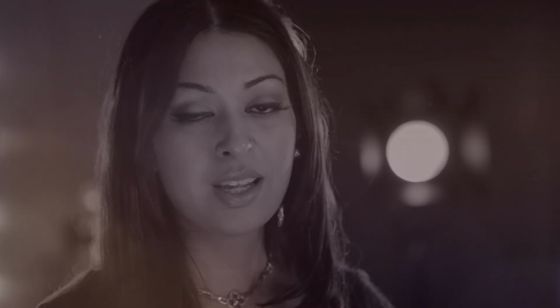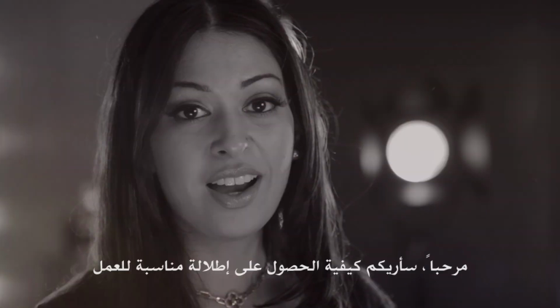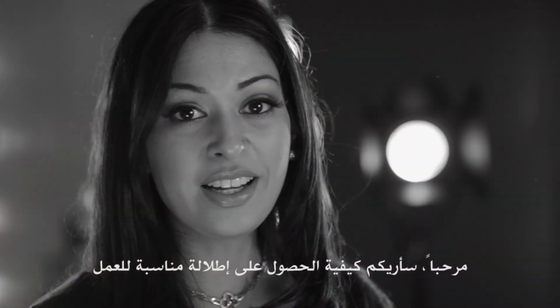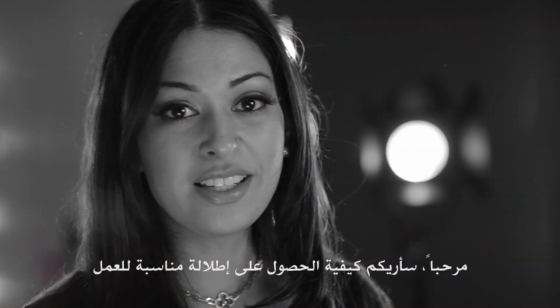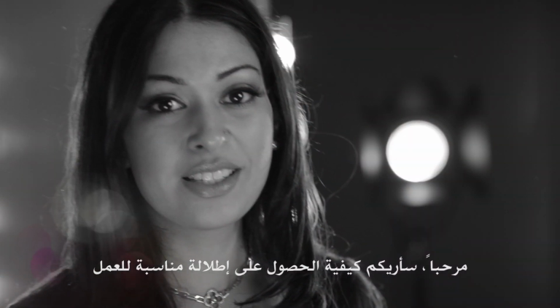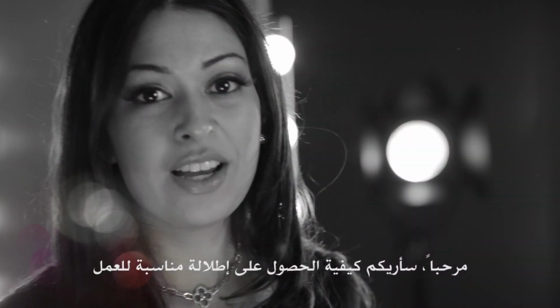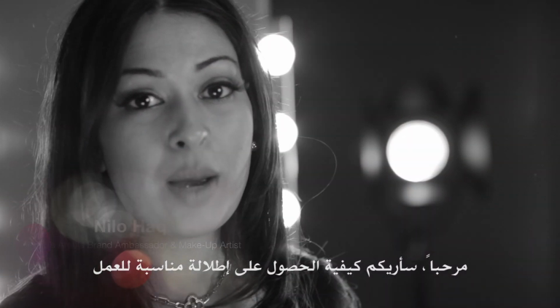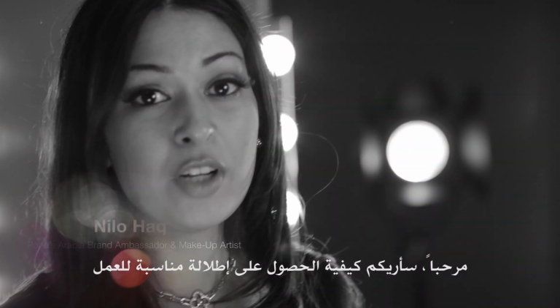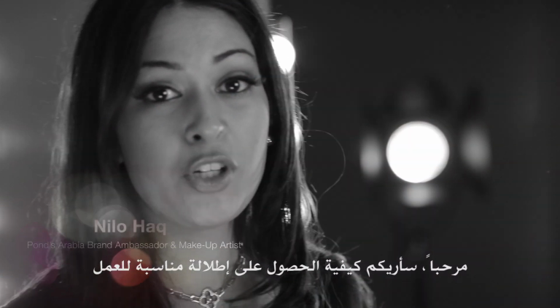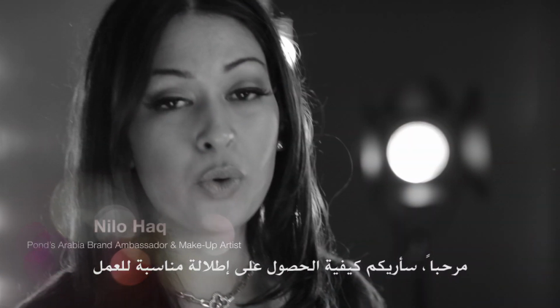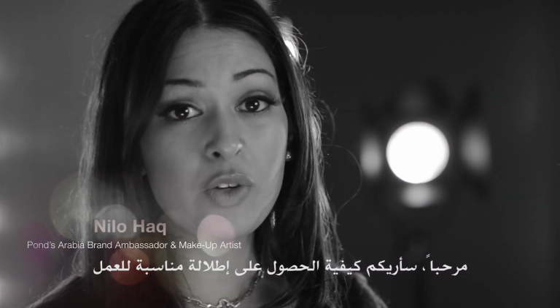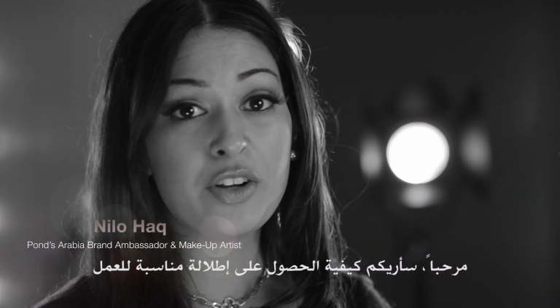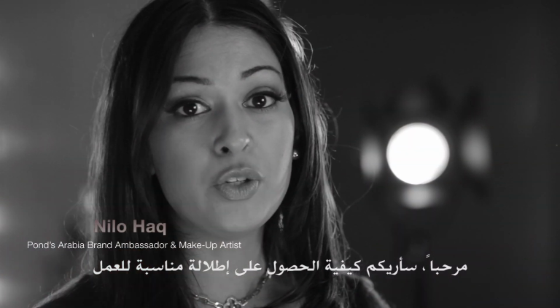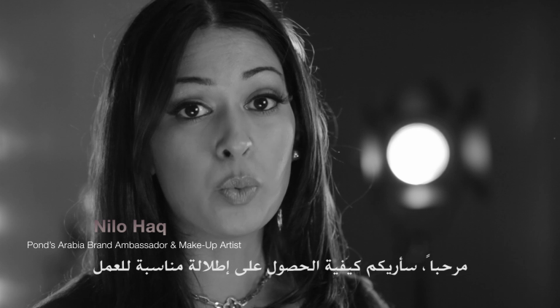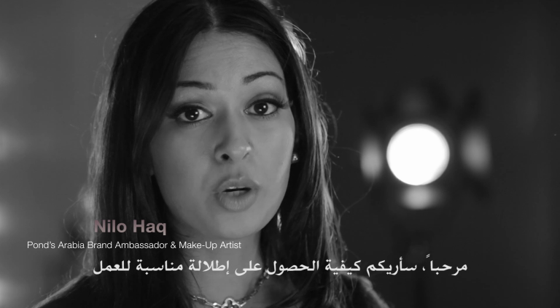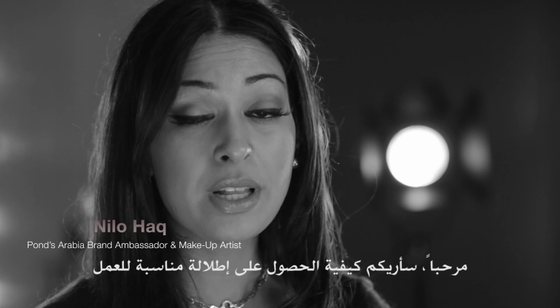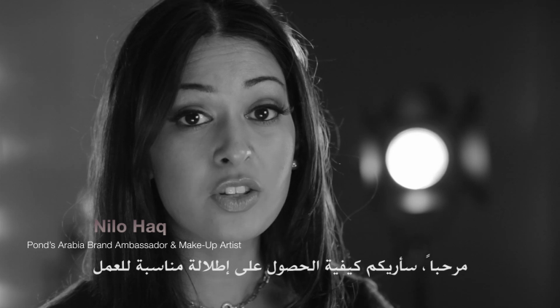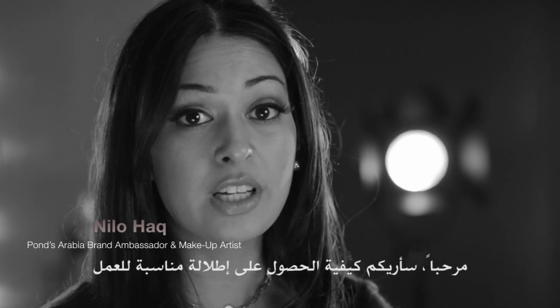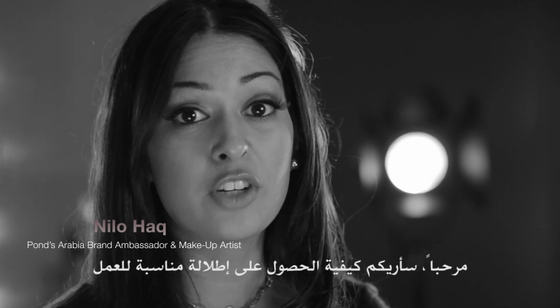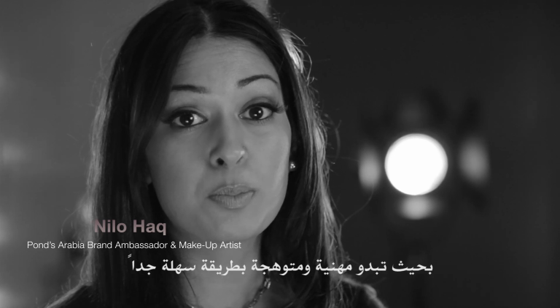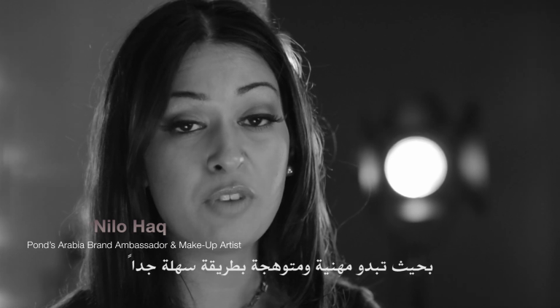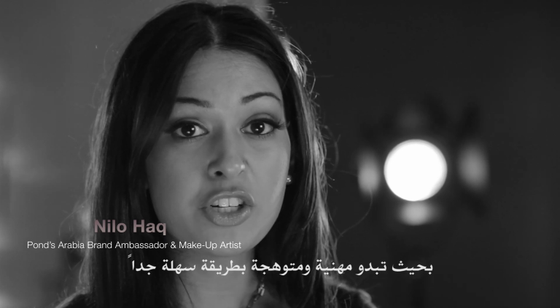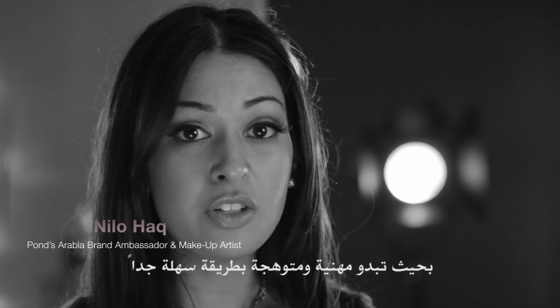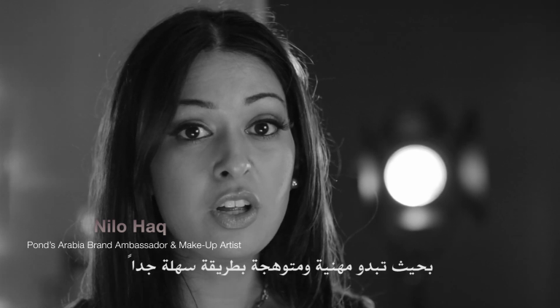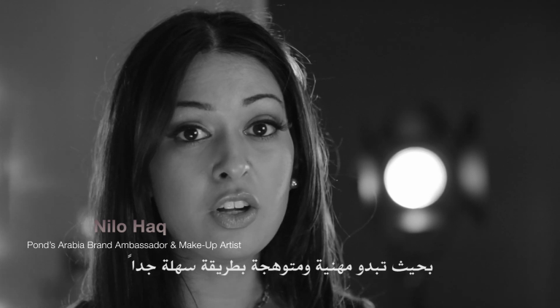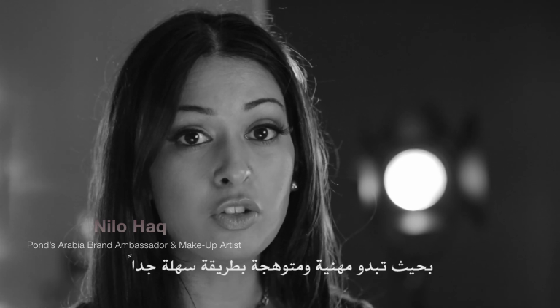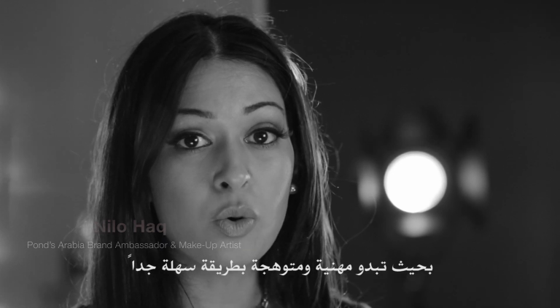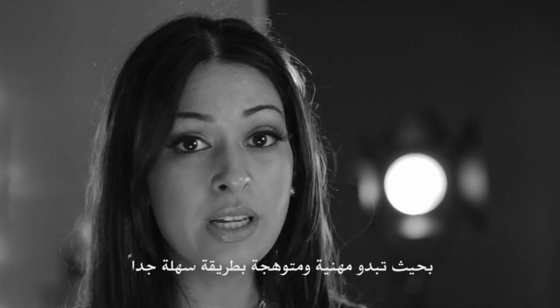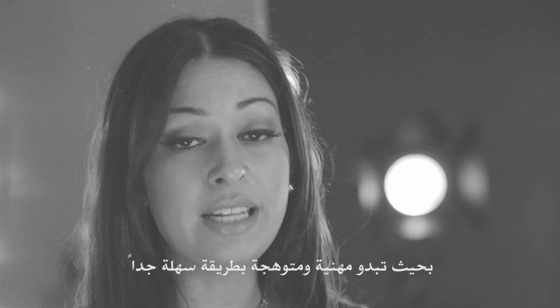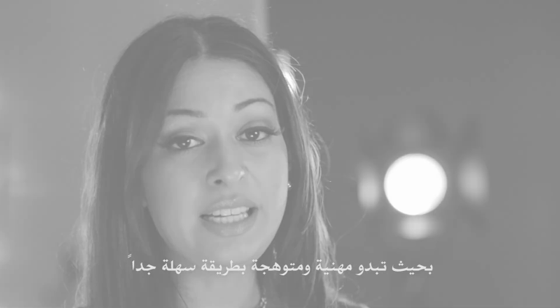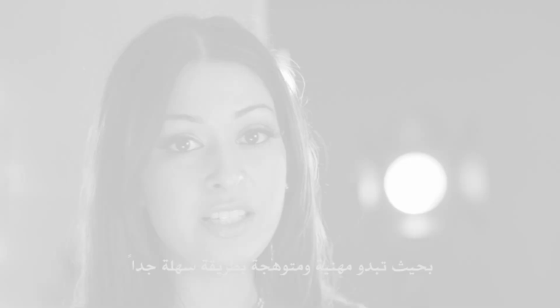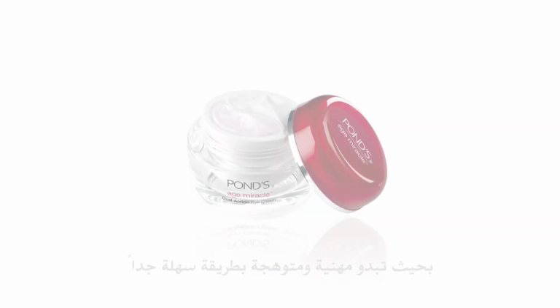Hi guys! I'm going to be showing you how to do a workplace look that looks professional, glowy, and easy to do.